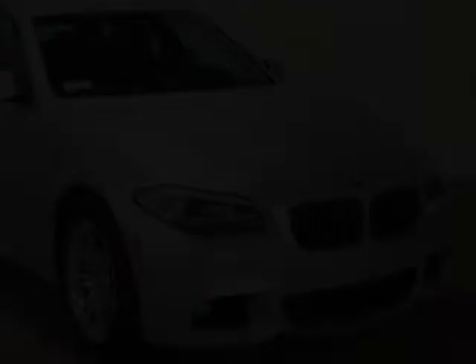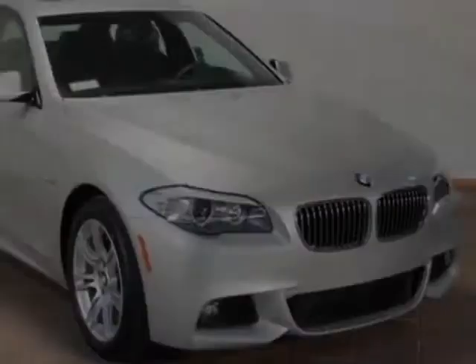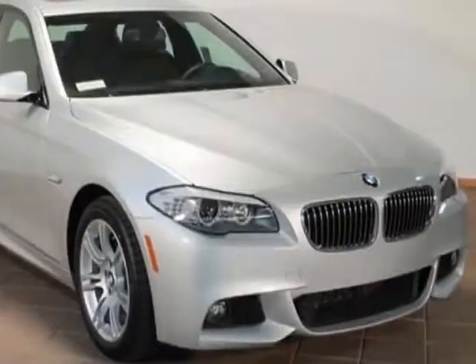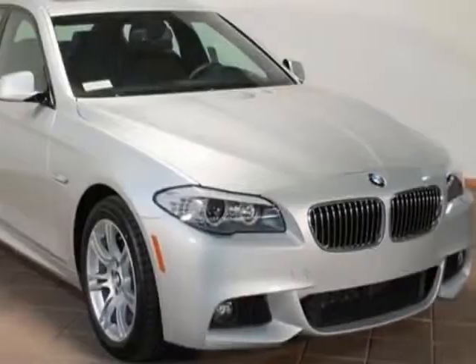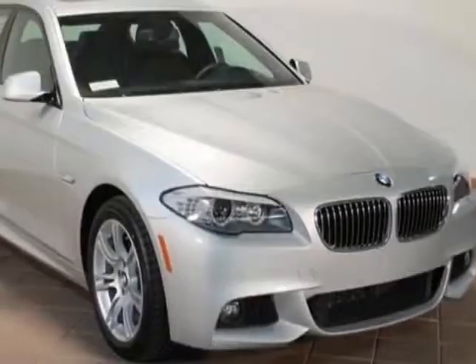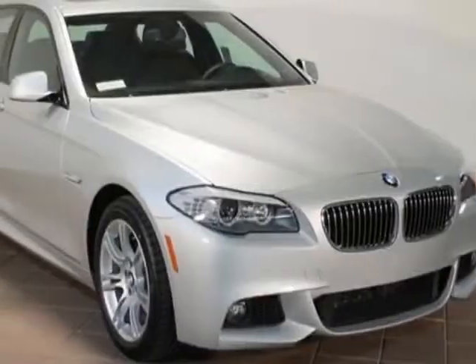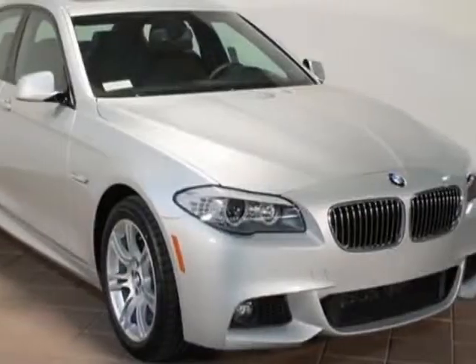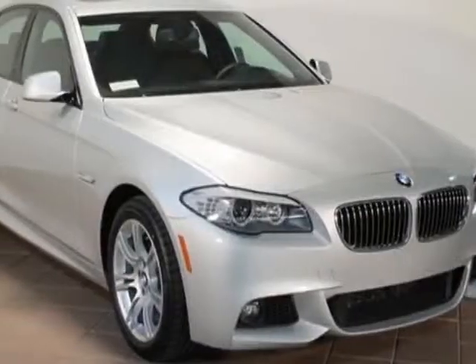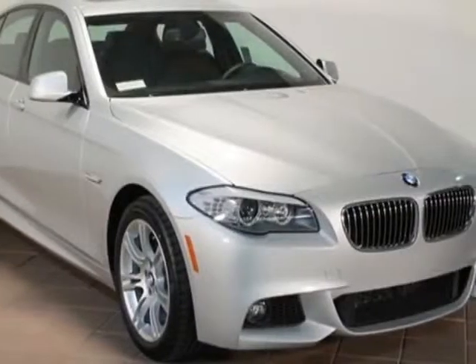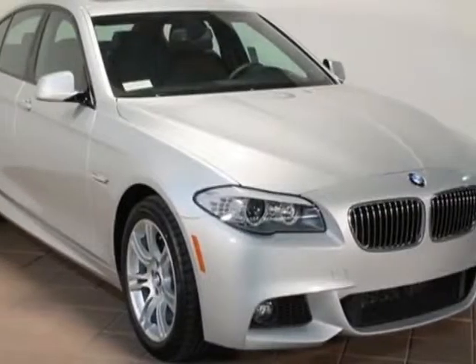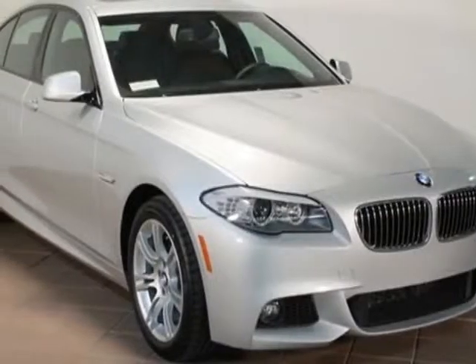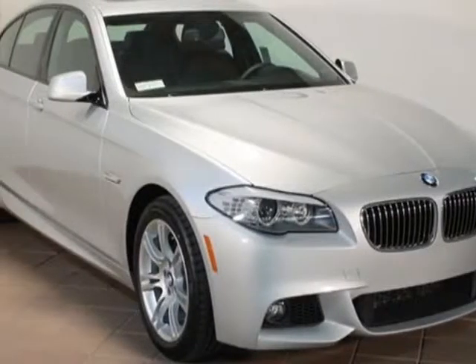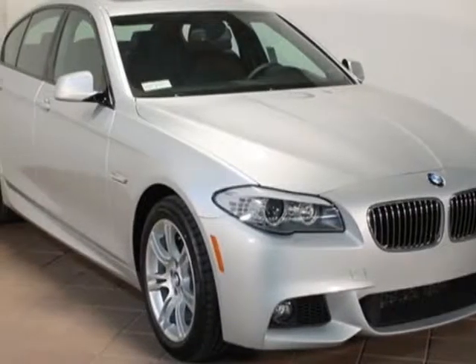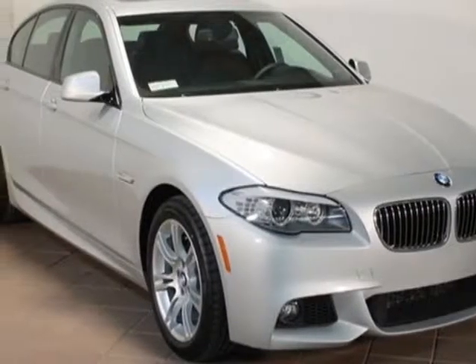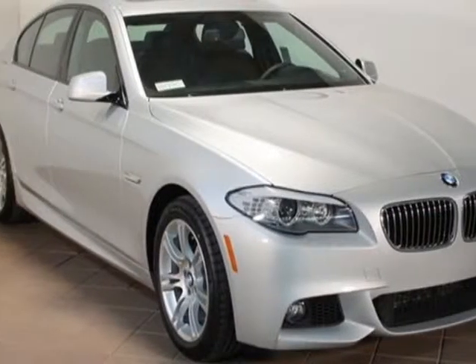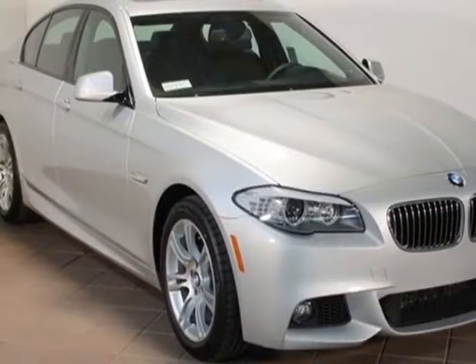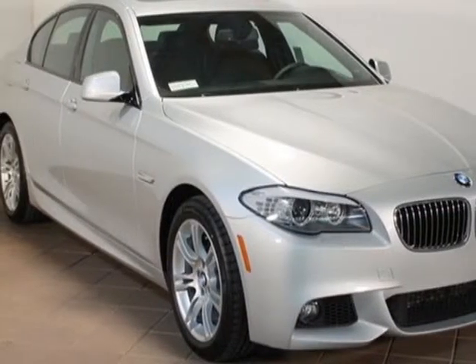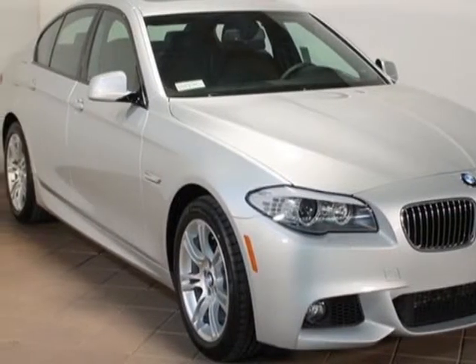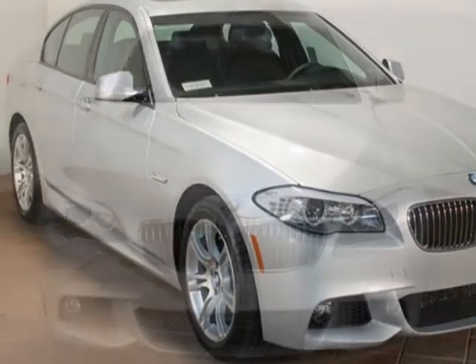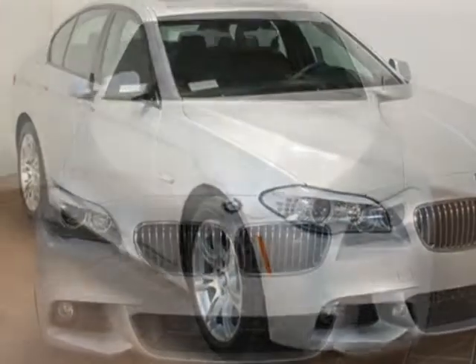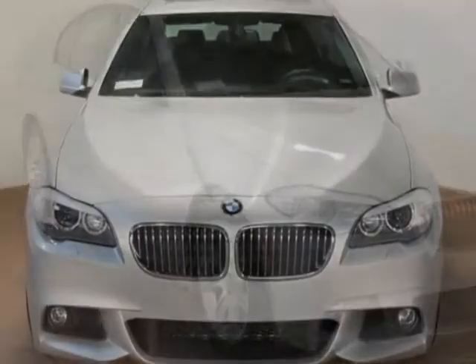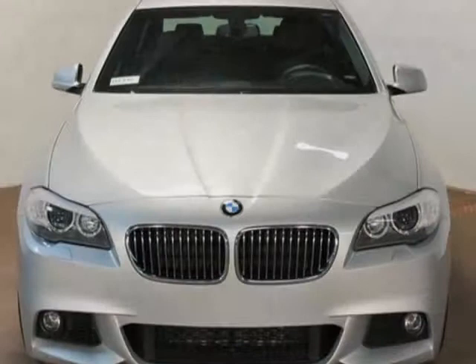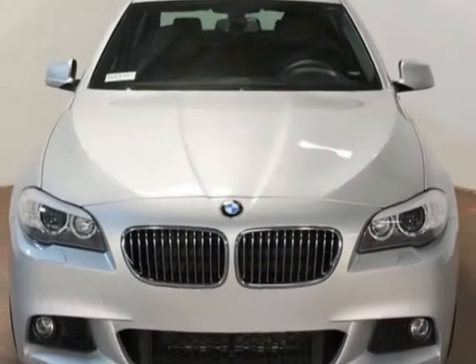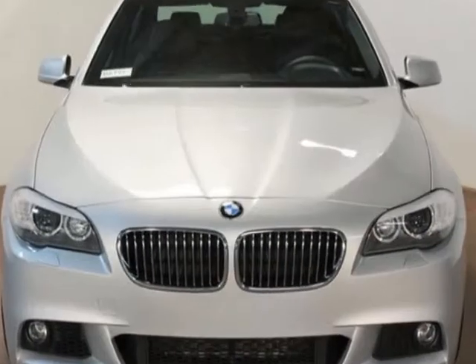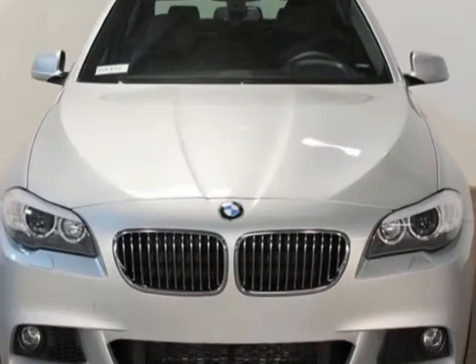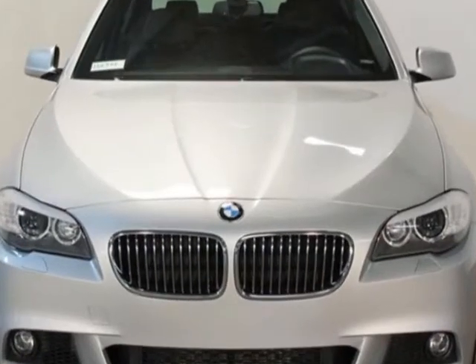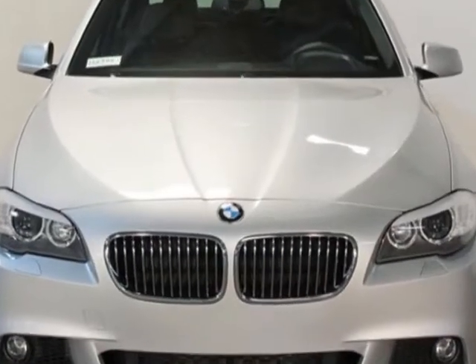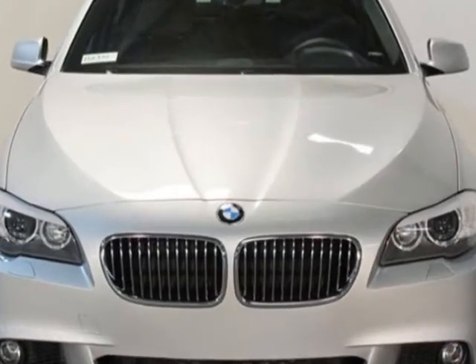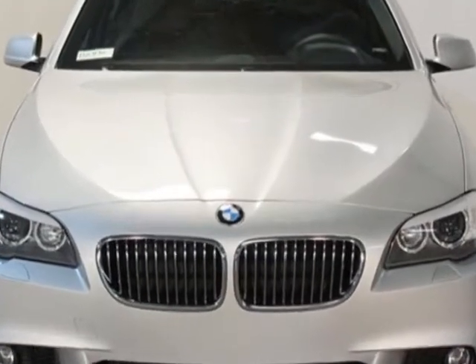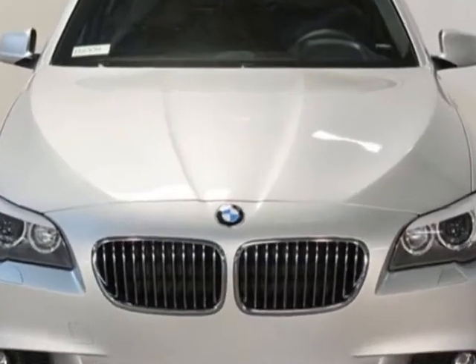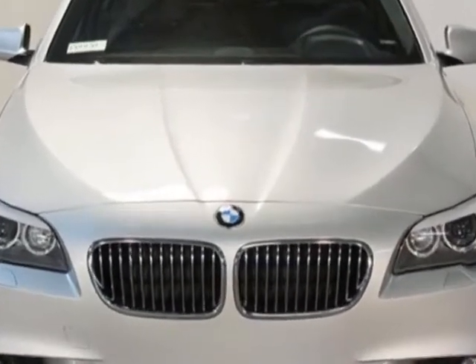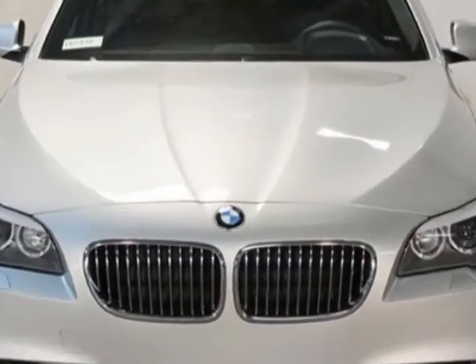Take a look at this new 2013 BMW 5 Series. For your protection, this vehicle has a full factory warranty.